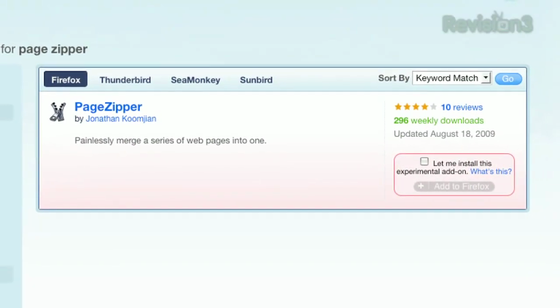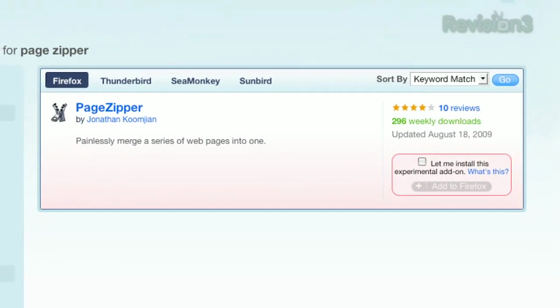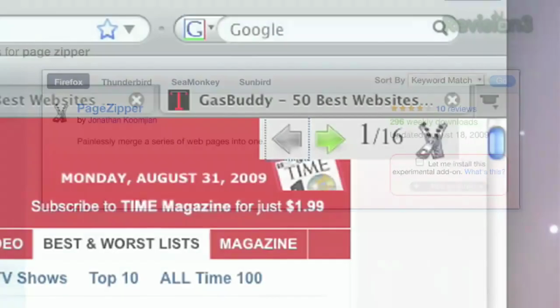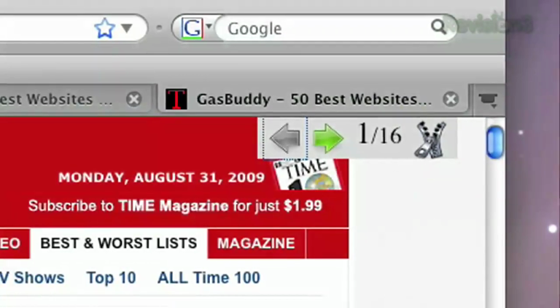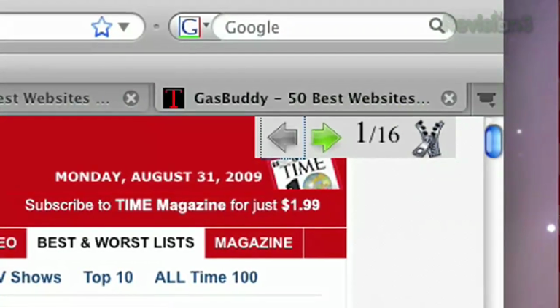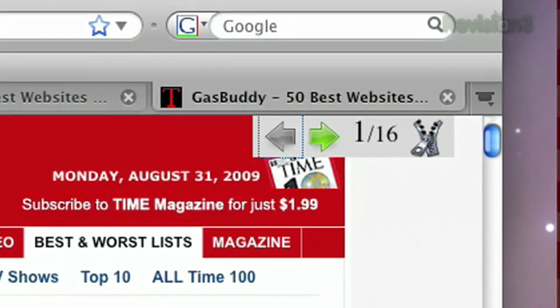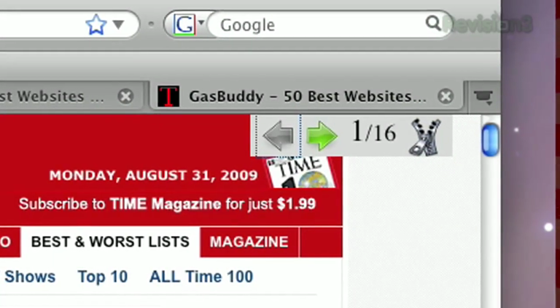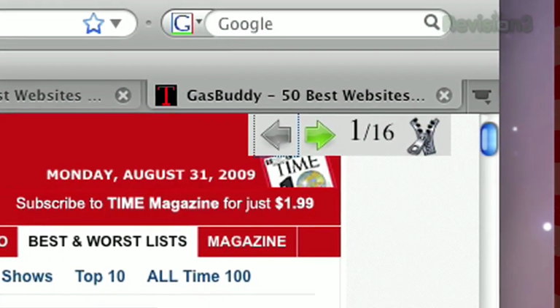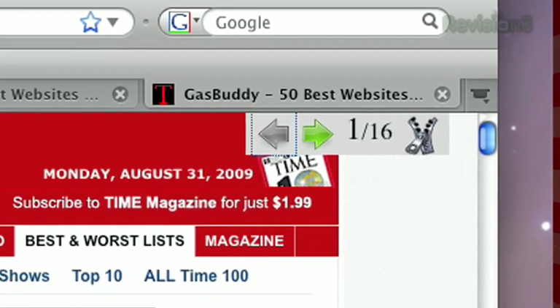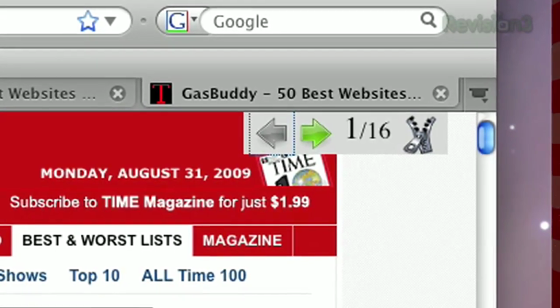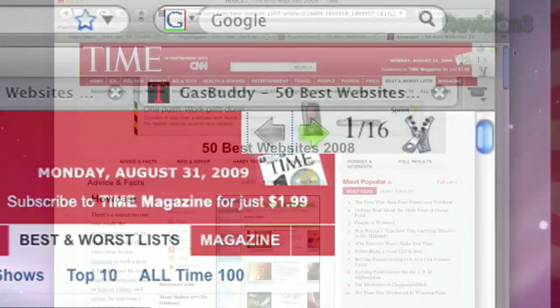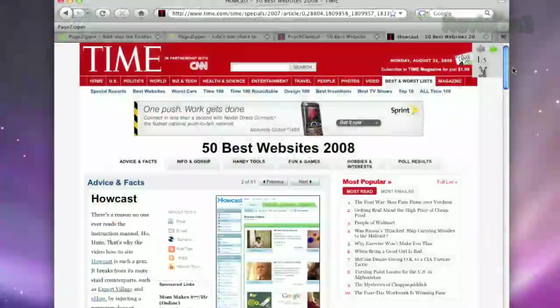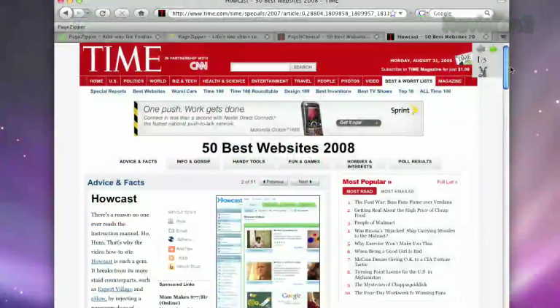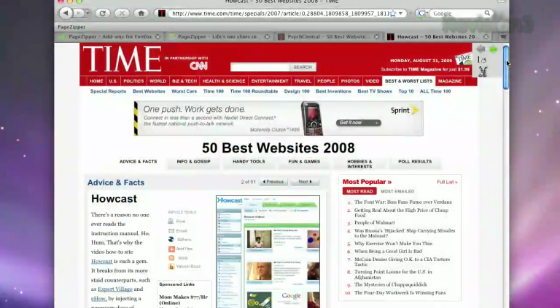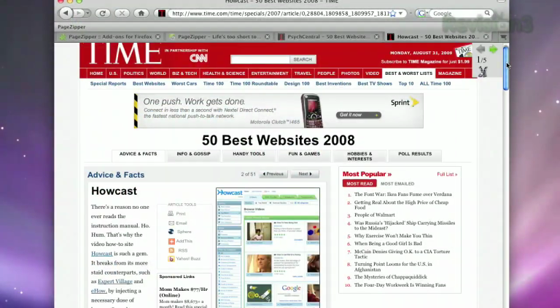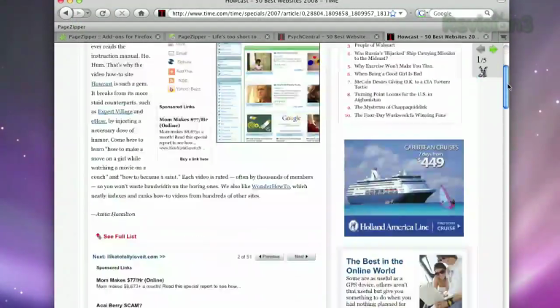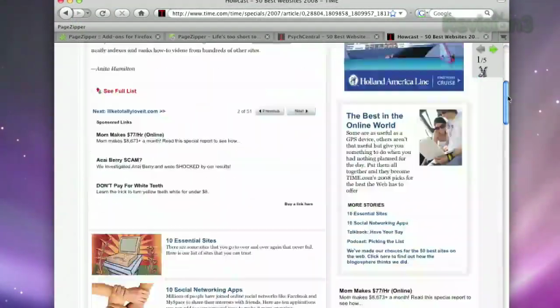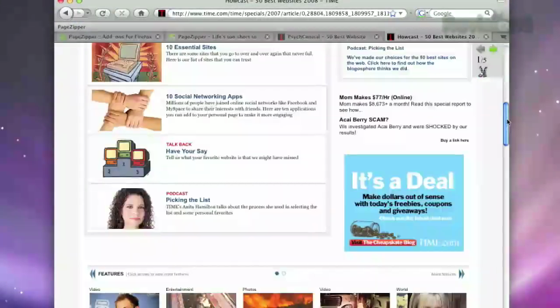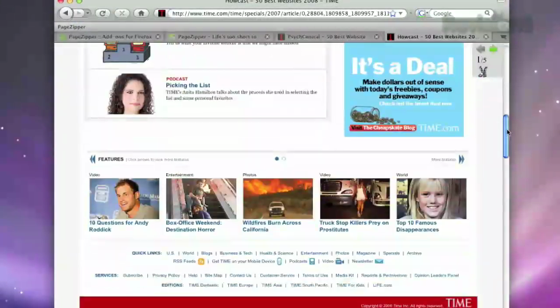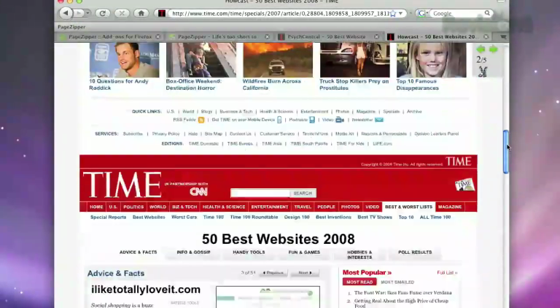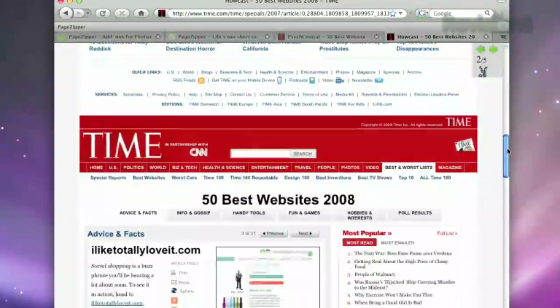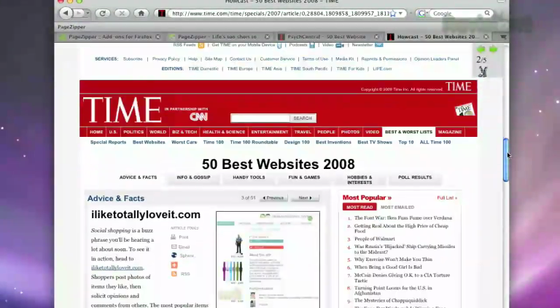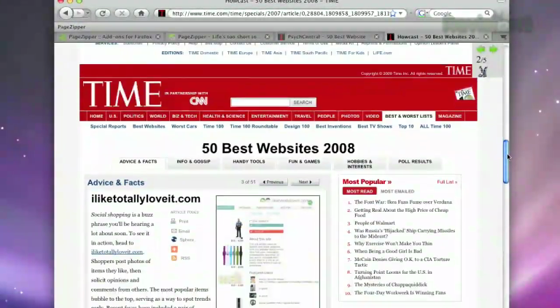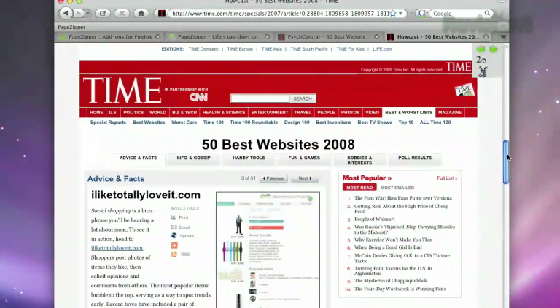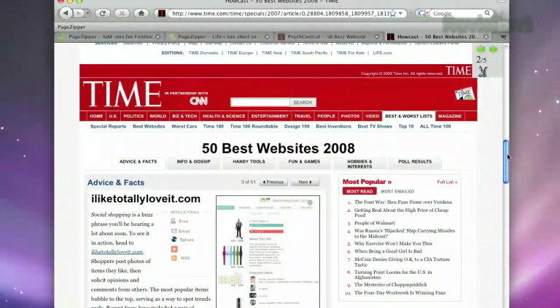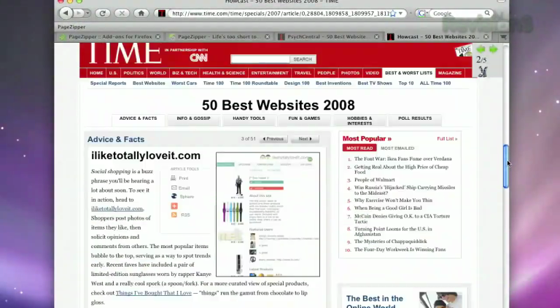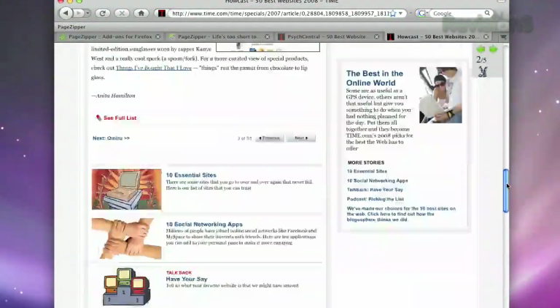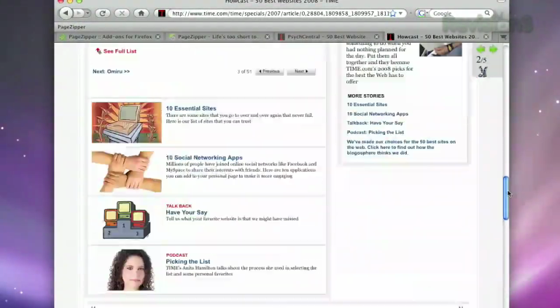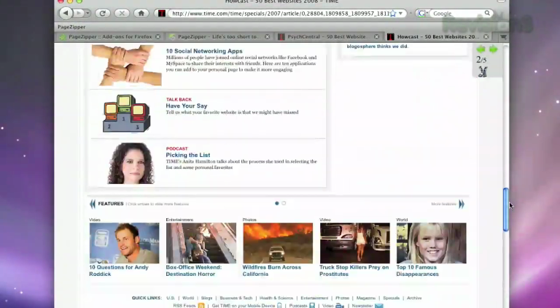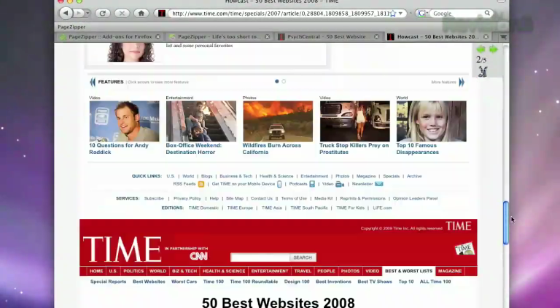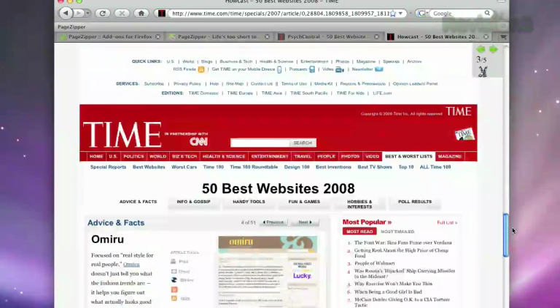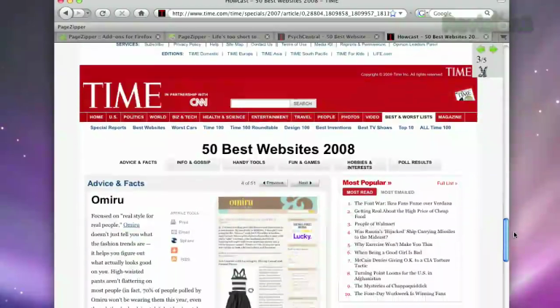Once PageZipper is activated, just scroll to the bottom of the page you want more of, and PageZipper will automatically add the next page to the end of the website.